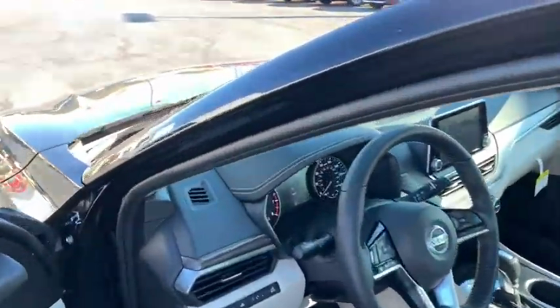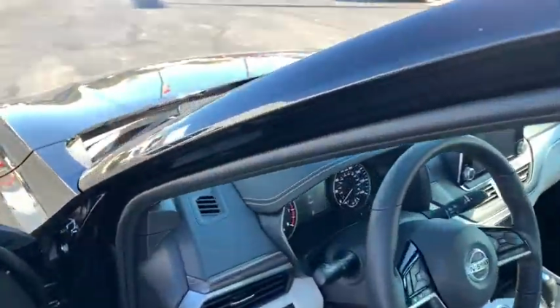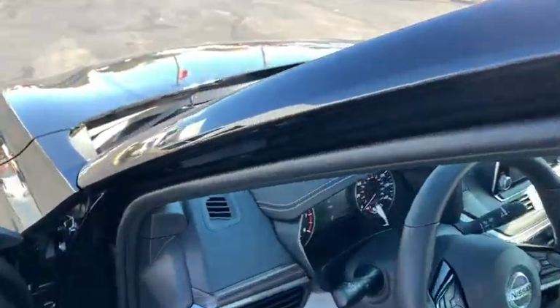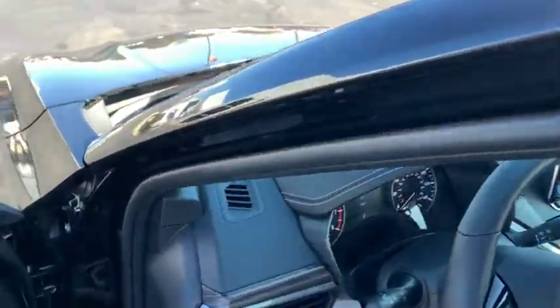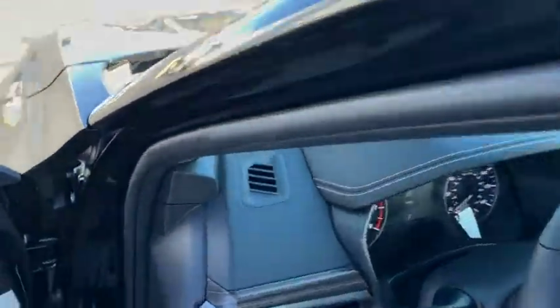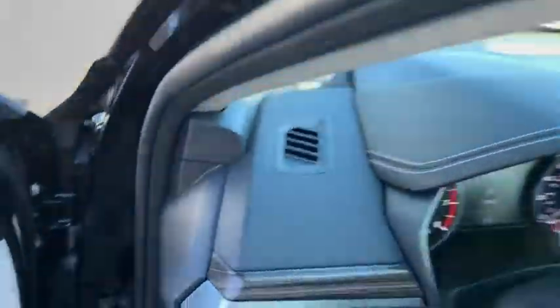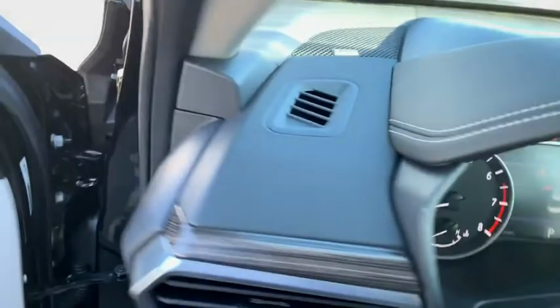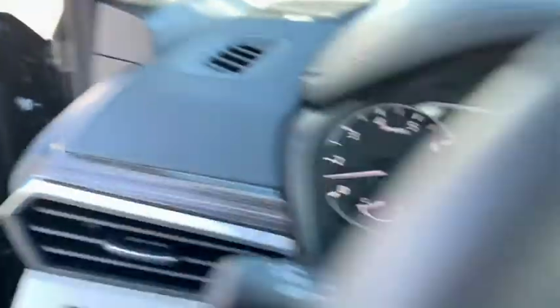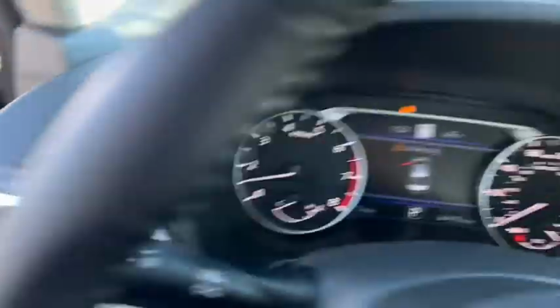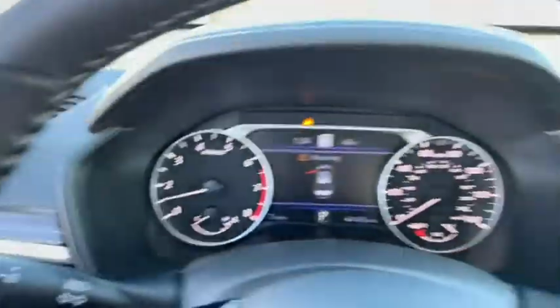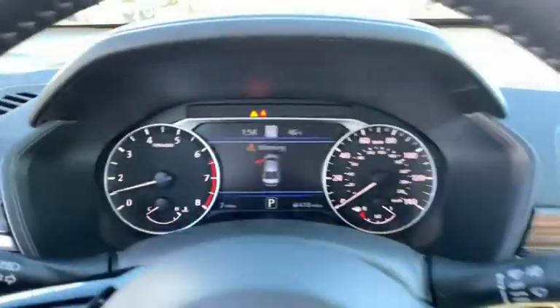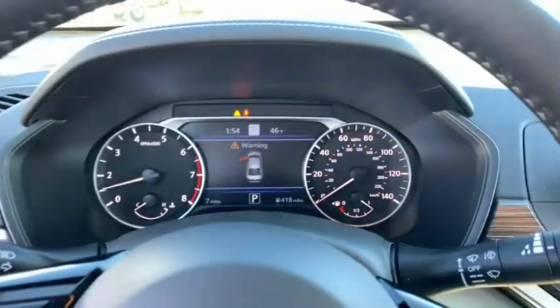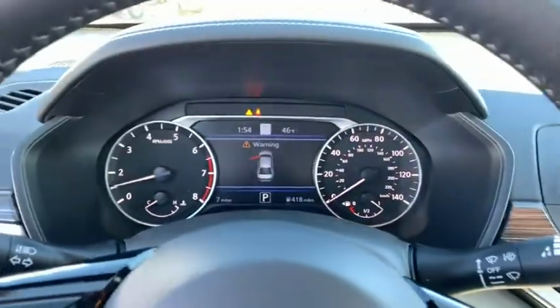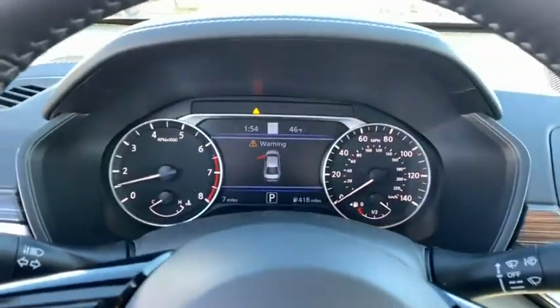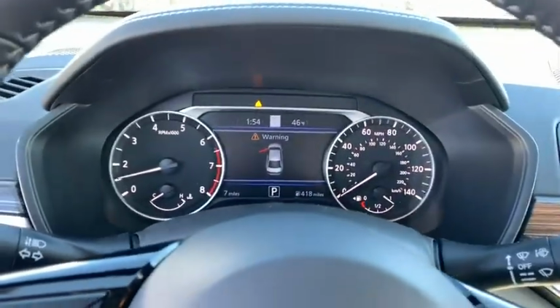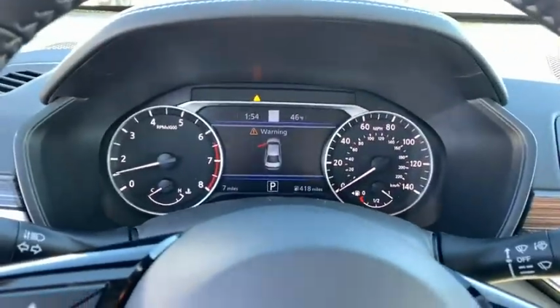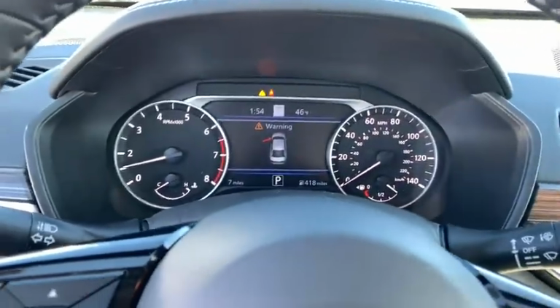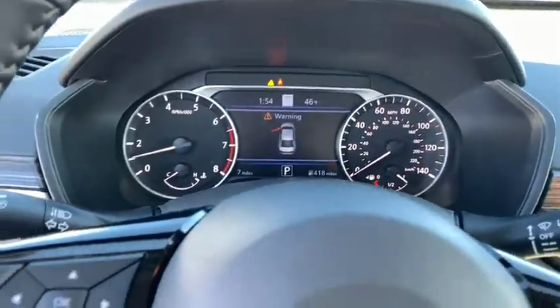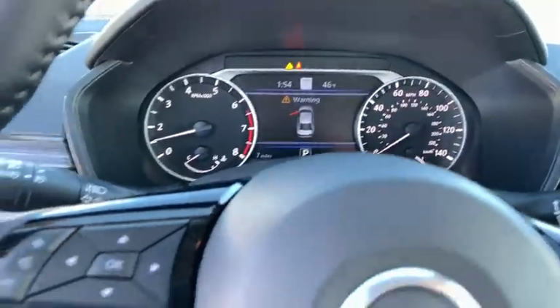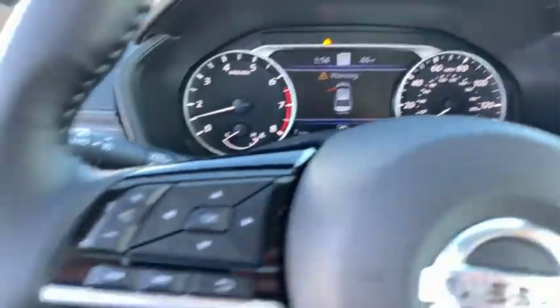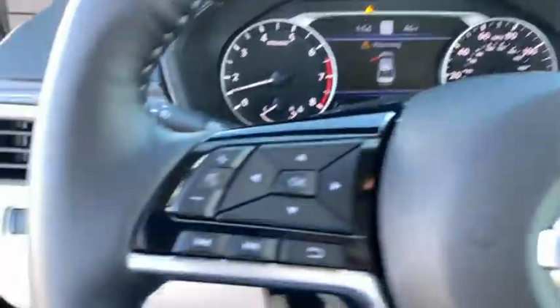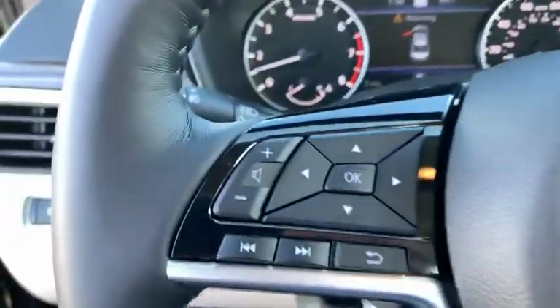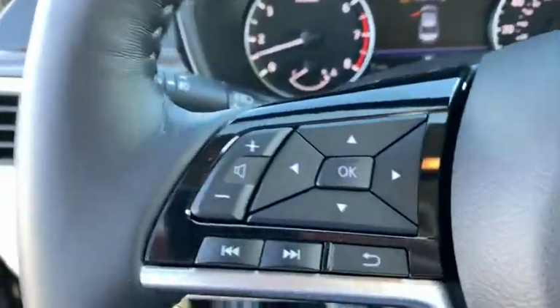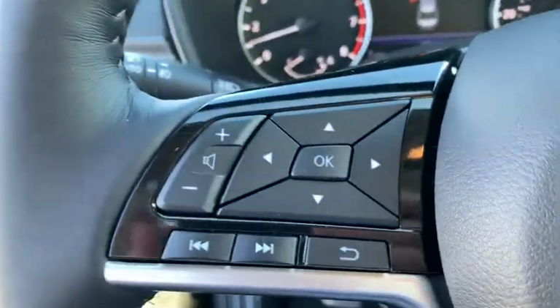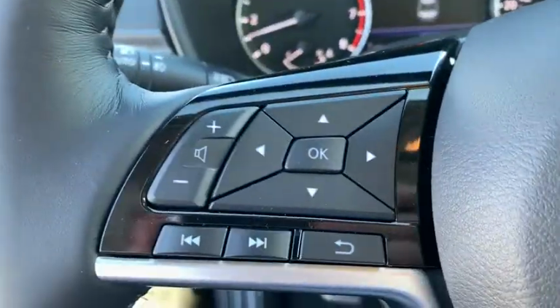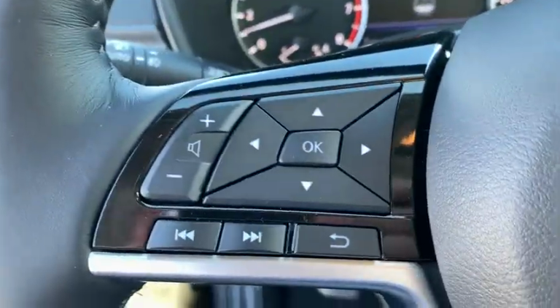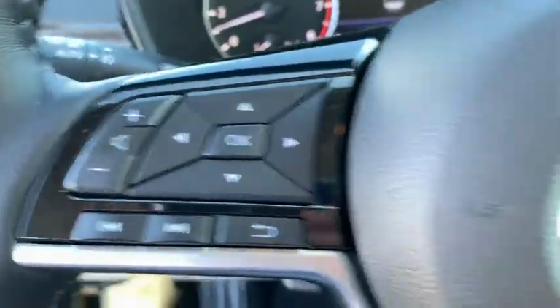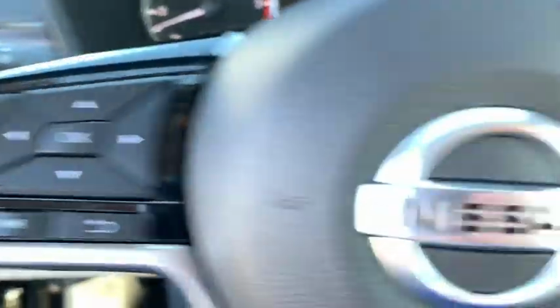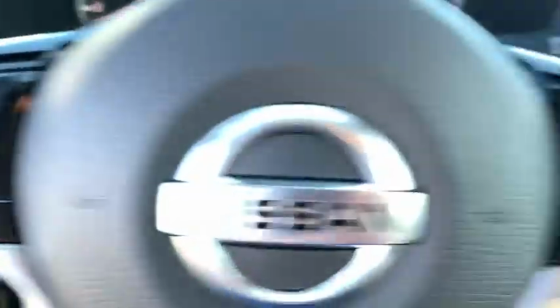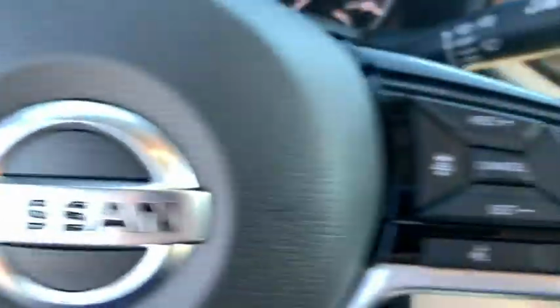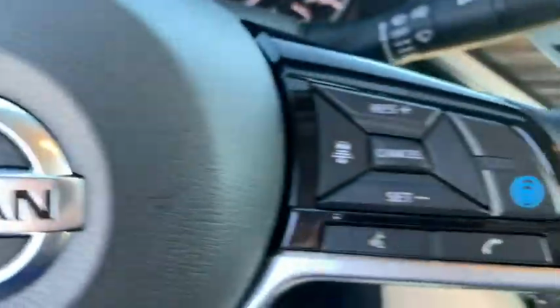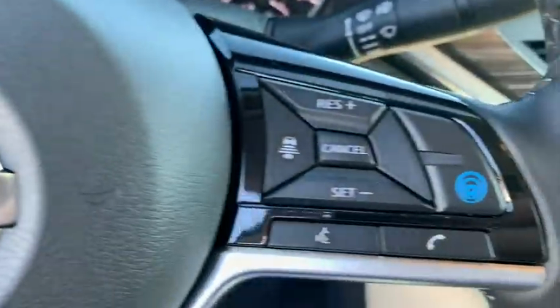This vehicle has less than 100 miles. Here are some of this vehicle's great options.